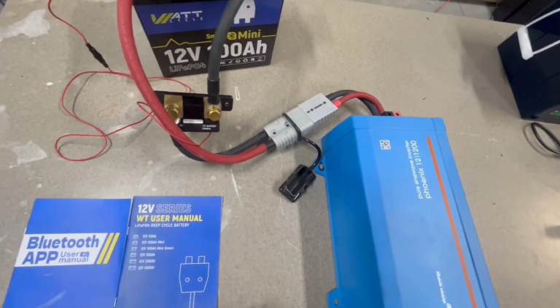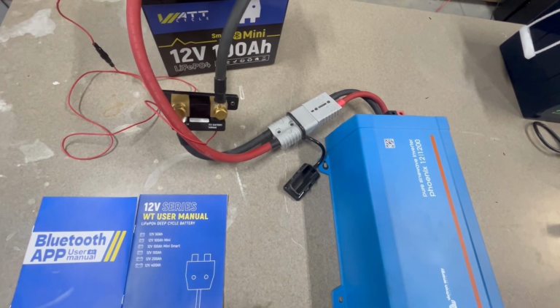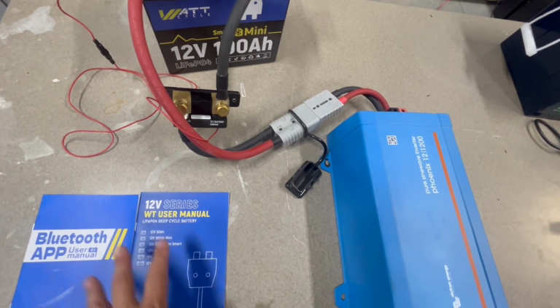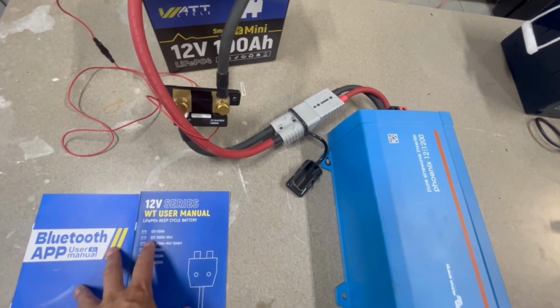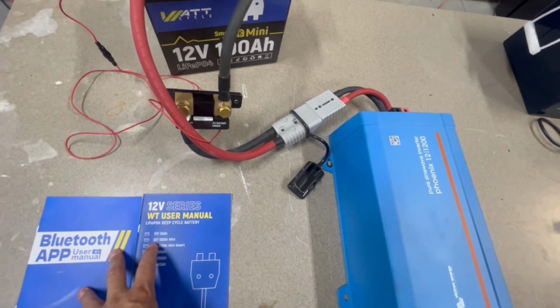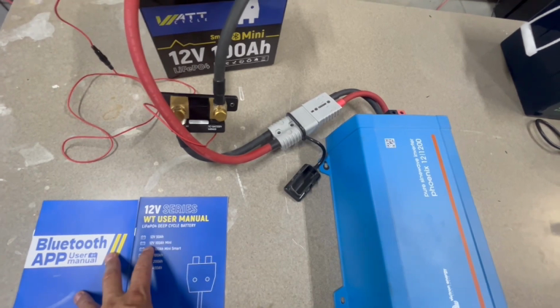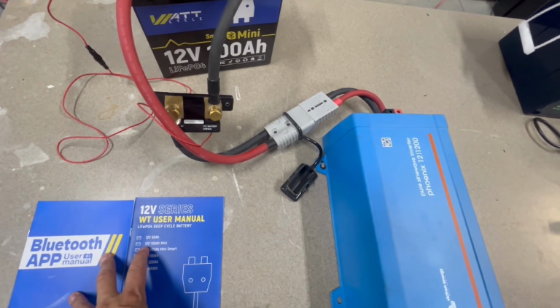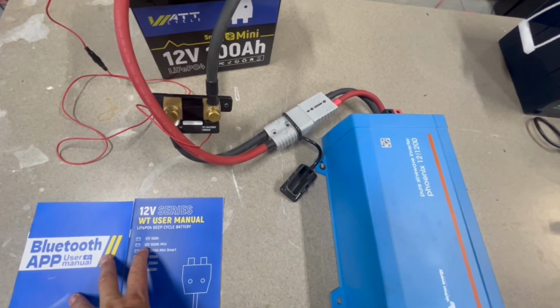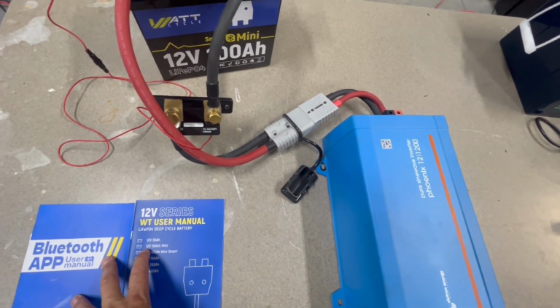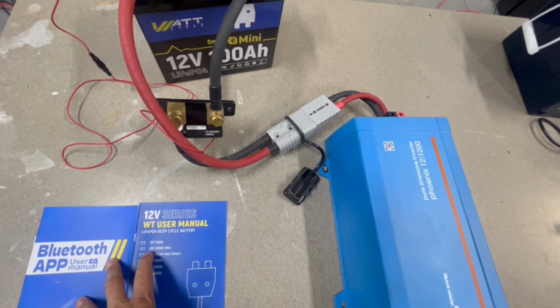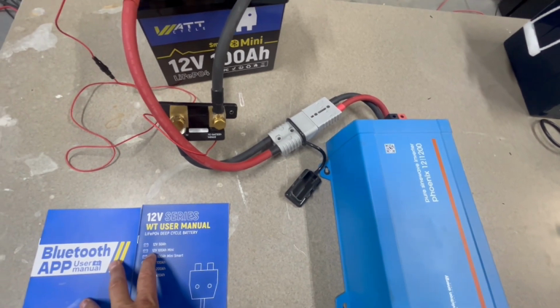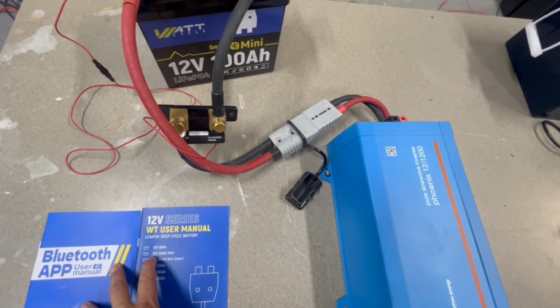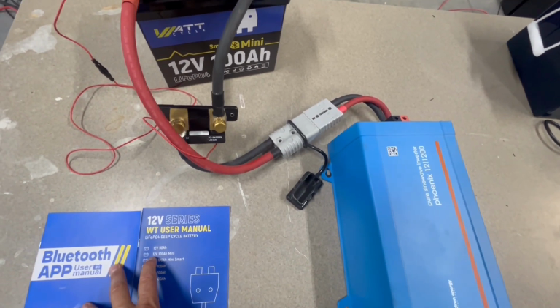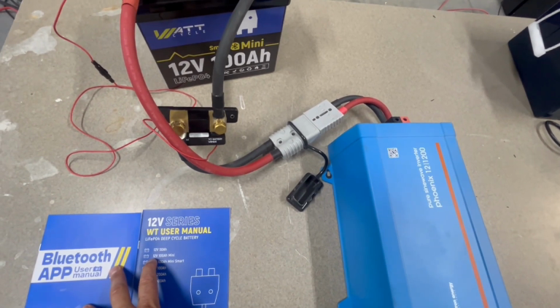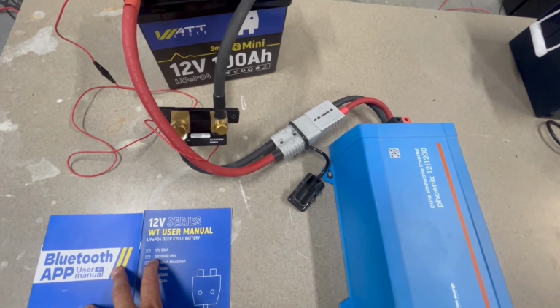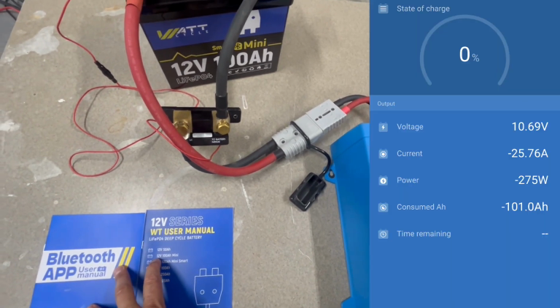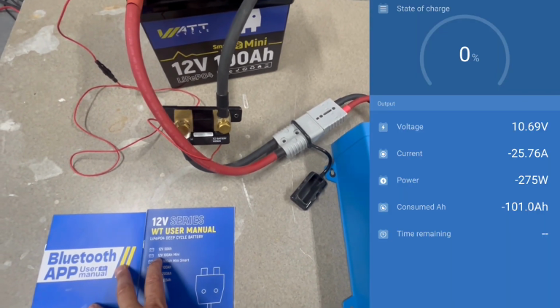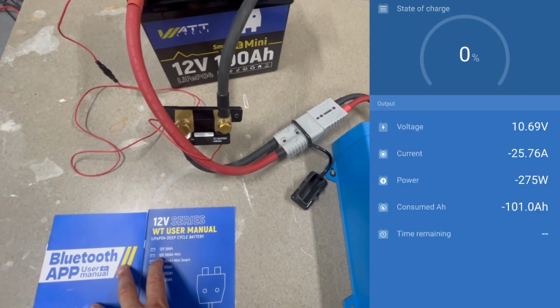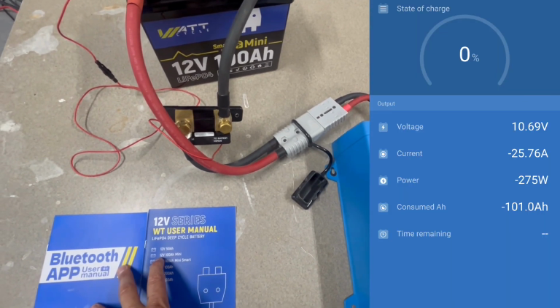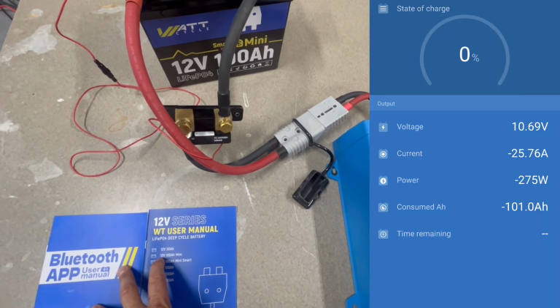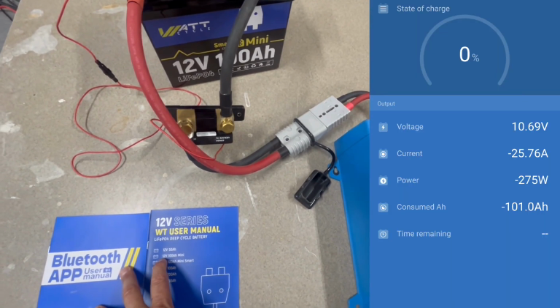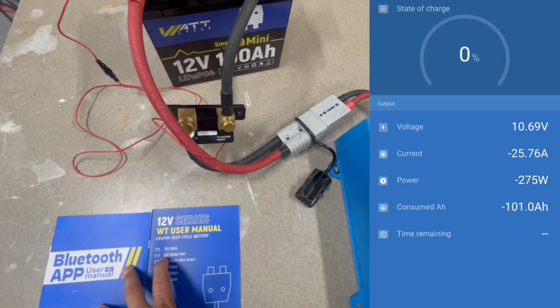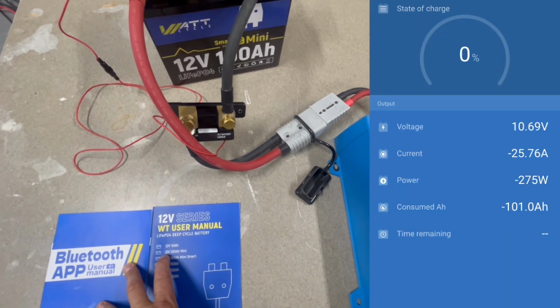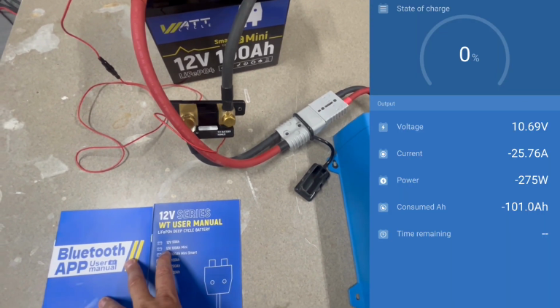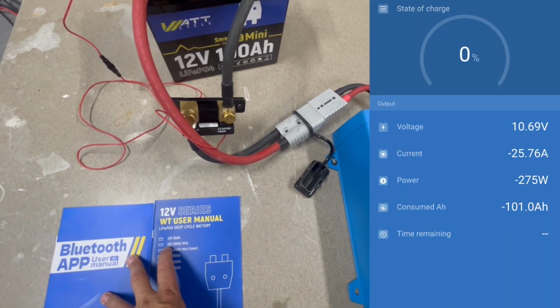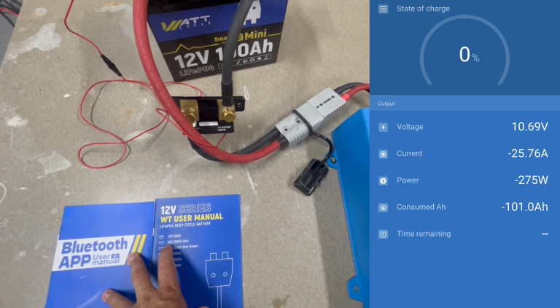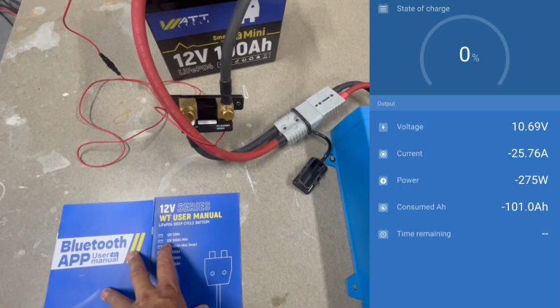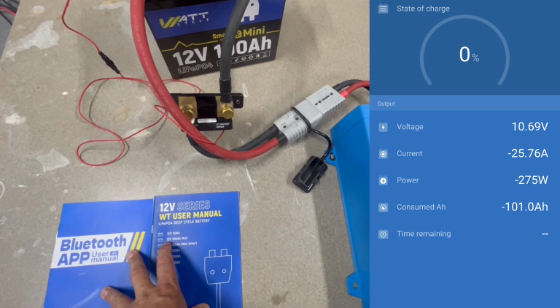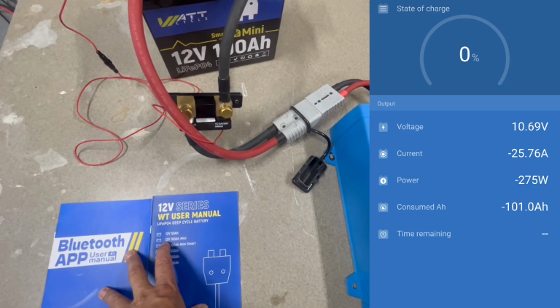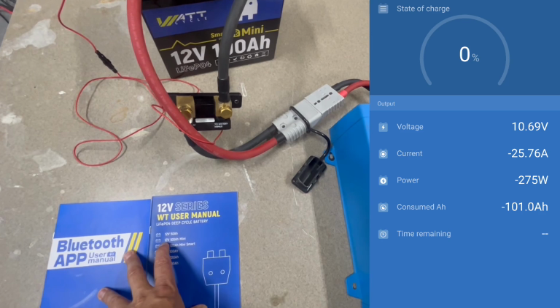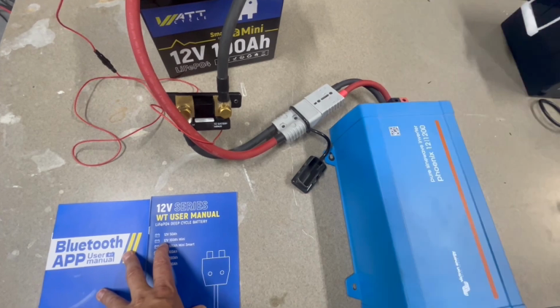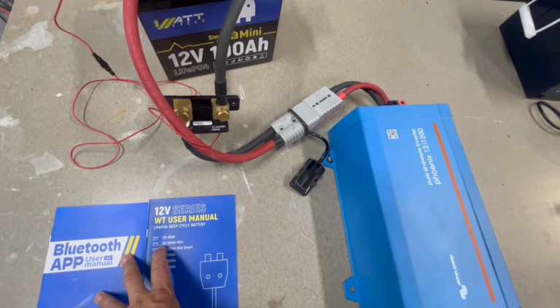The test is done, and excellent — we got just over 101 amp hours of discharge.